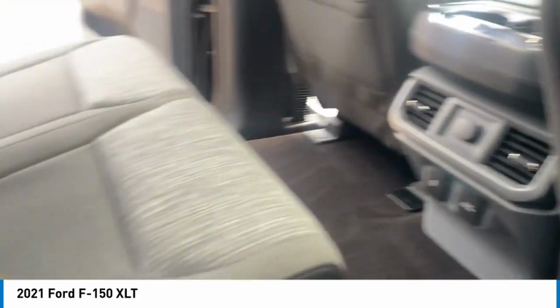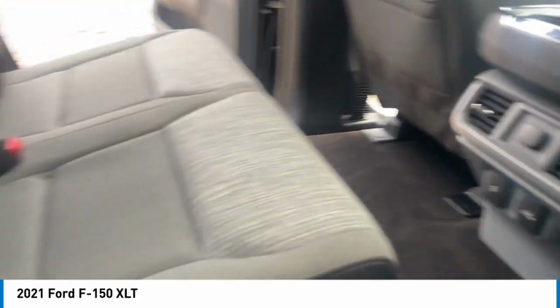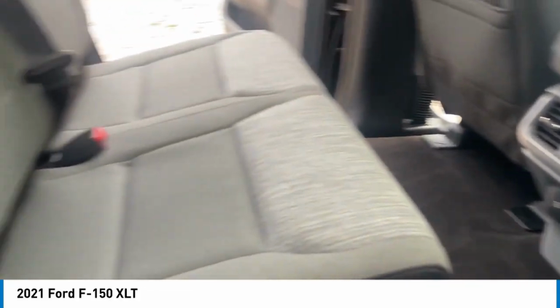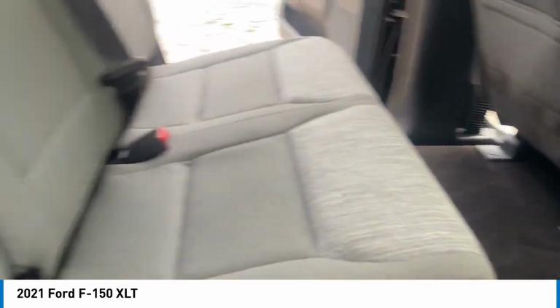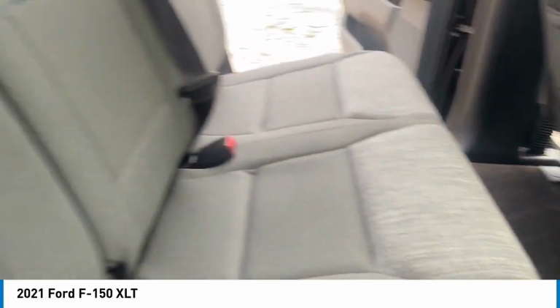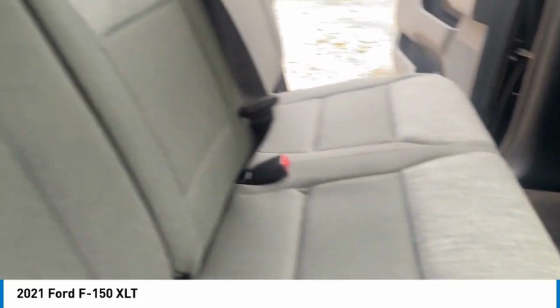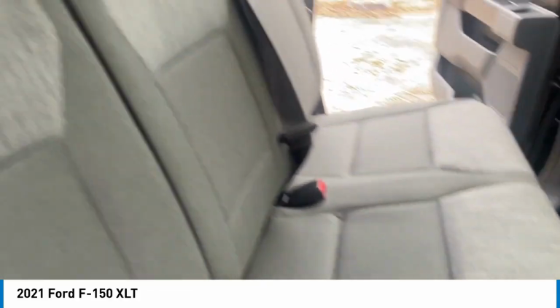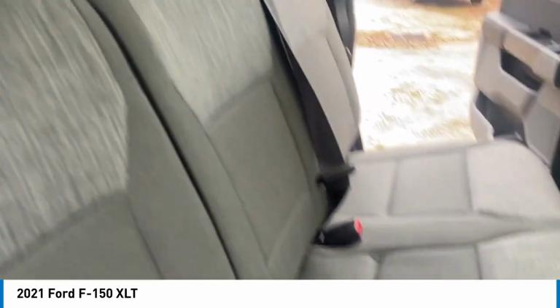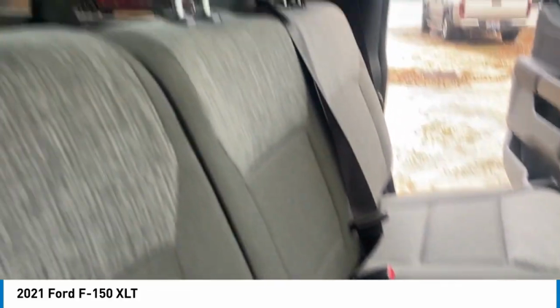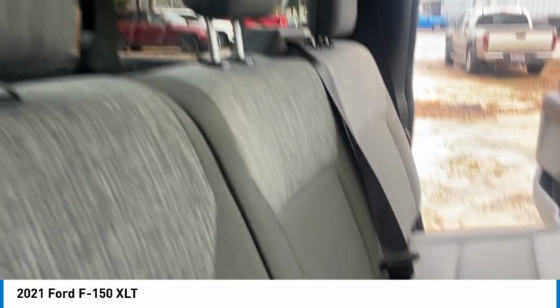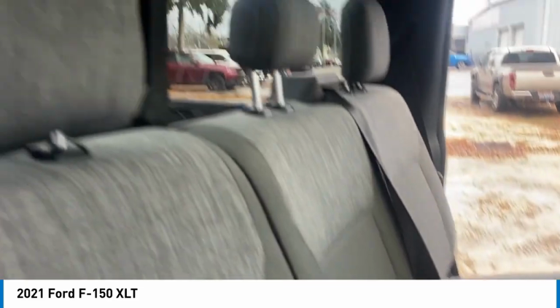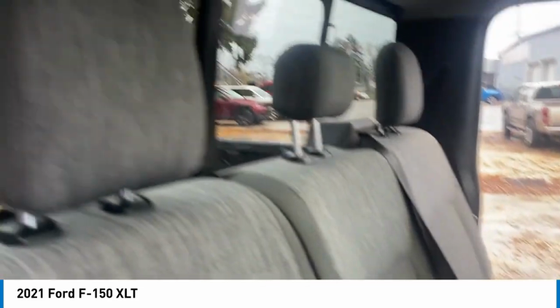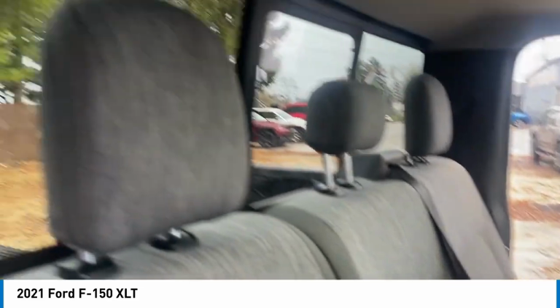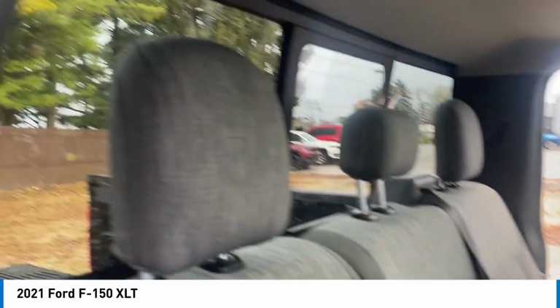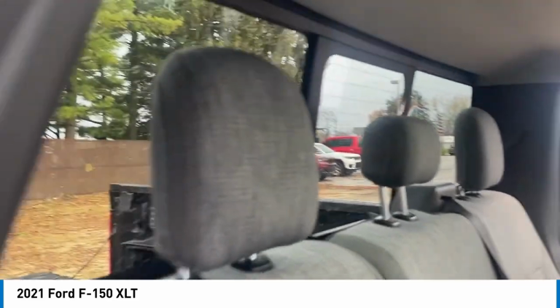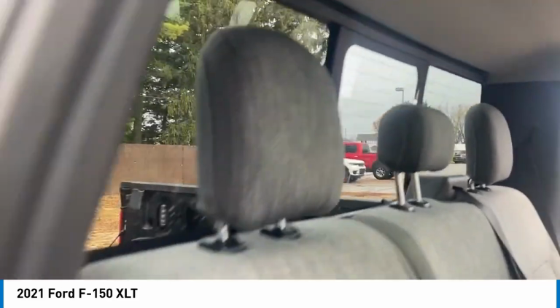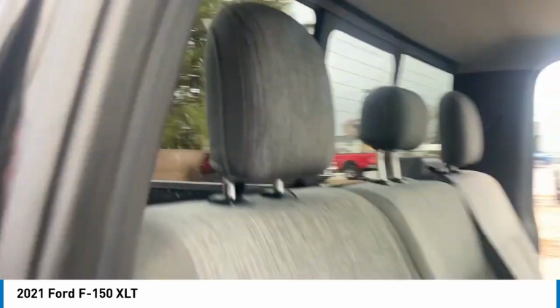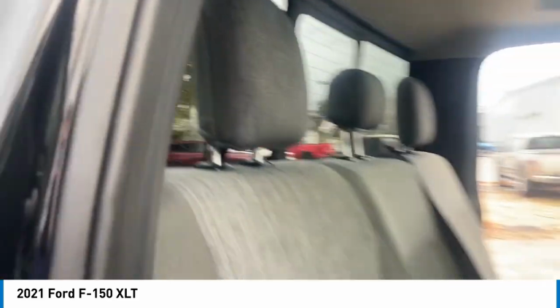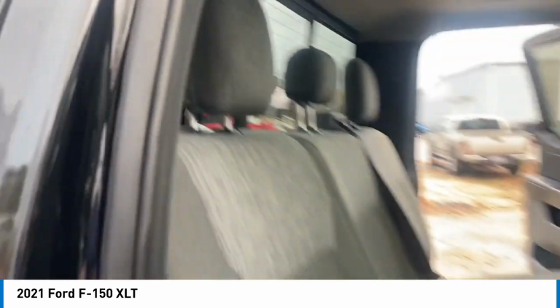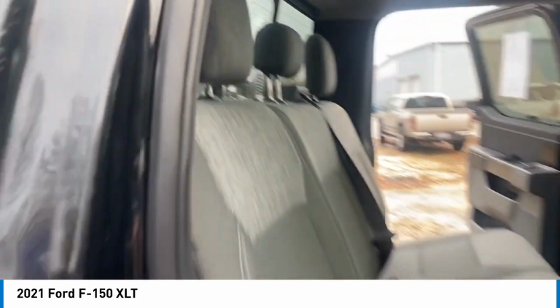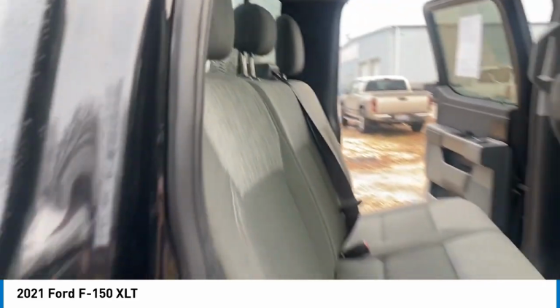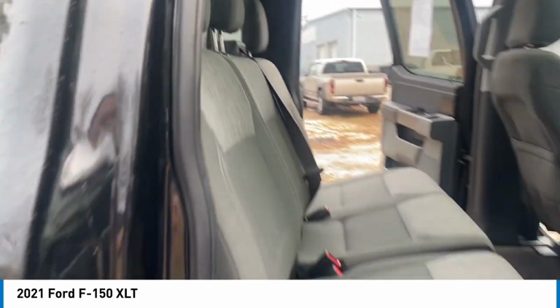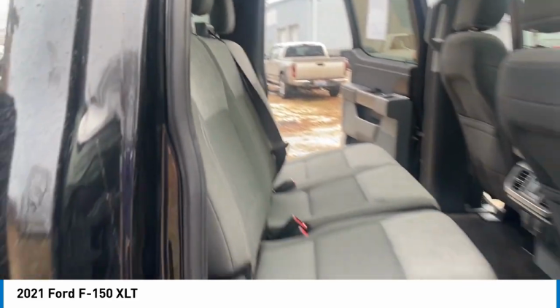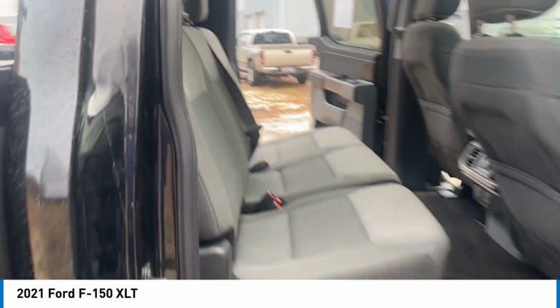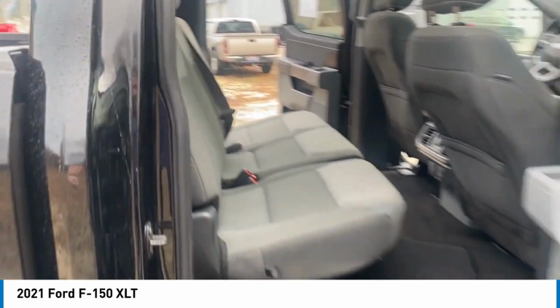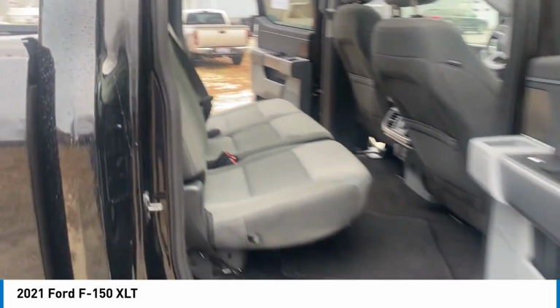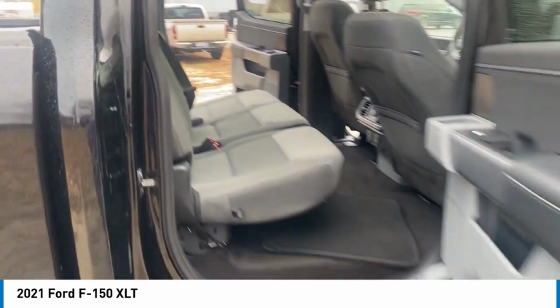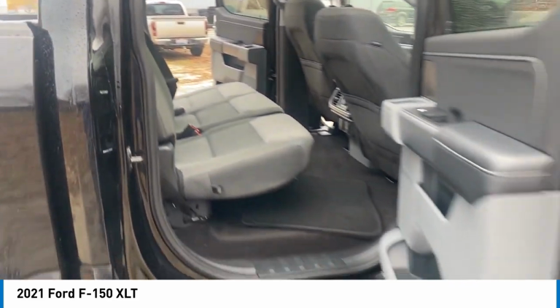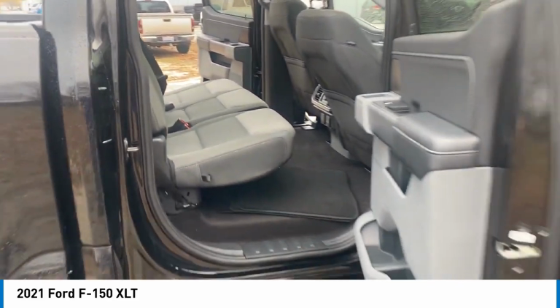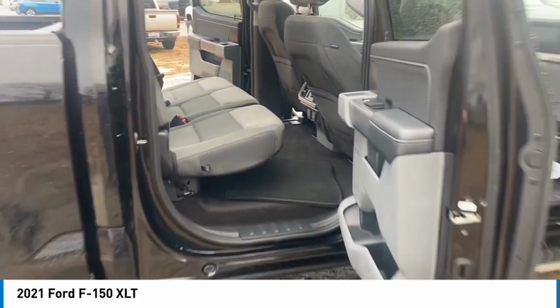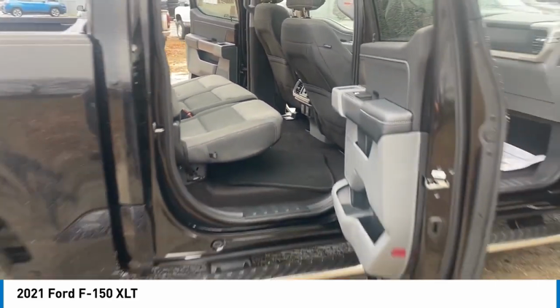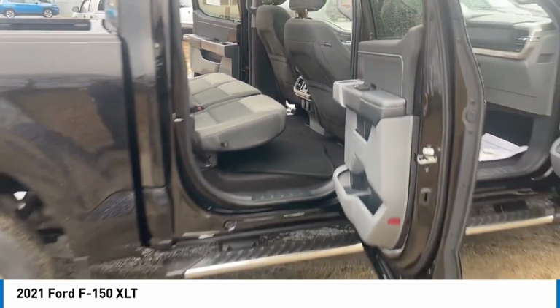Front wheel independent suspension, speed control, electronic stability control, traction control.